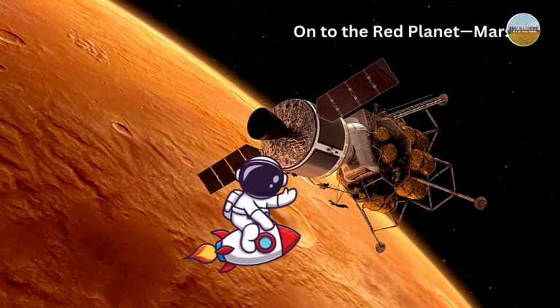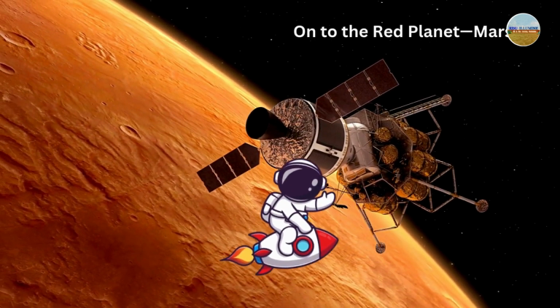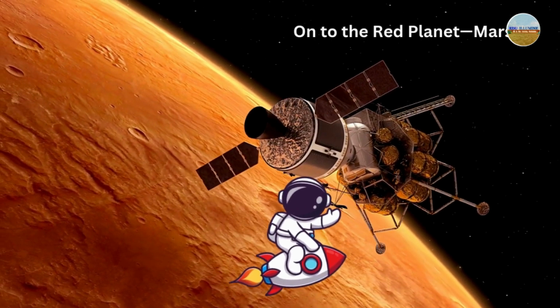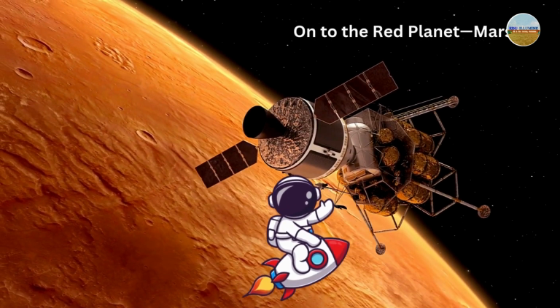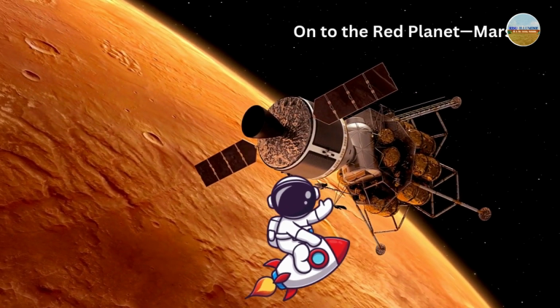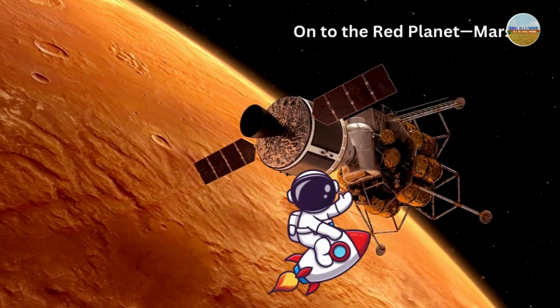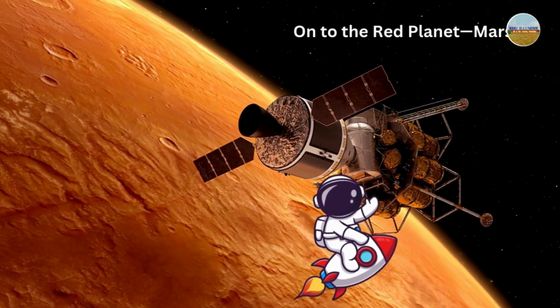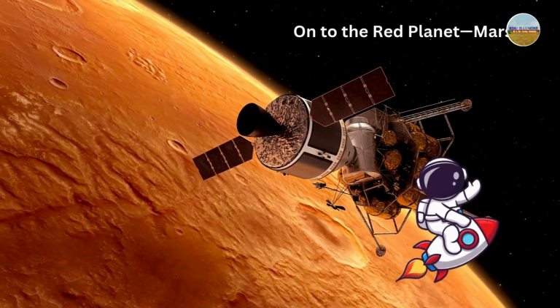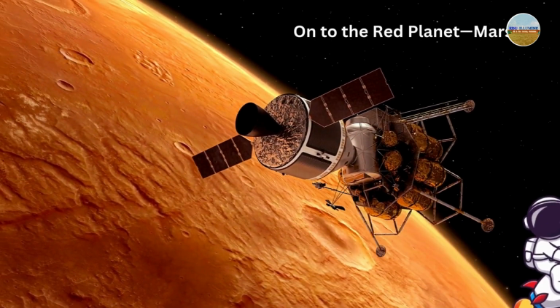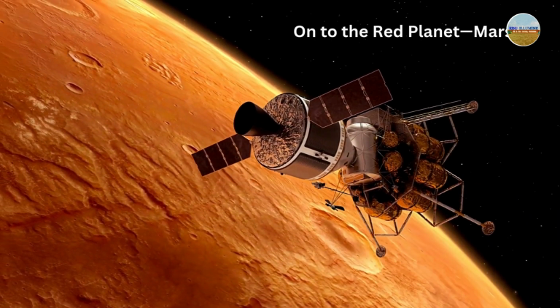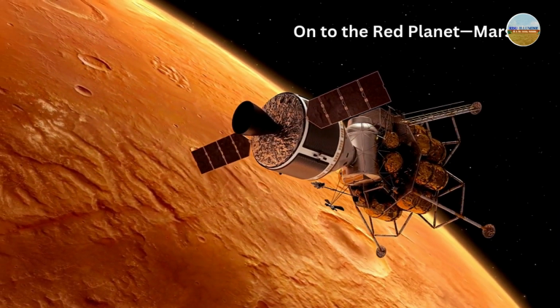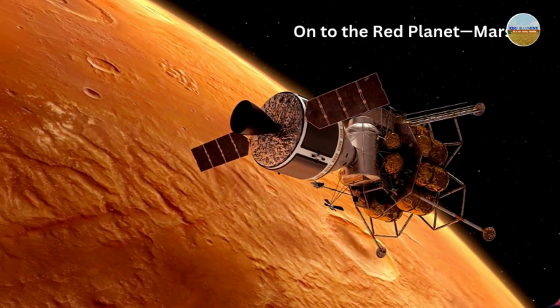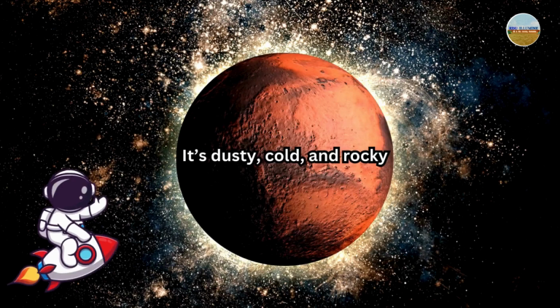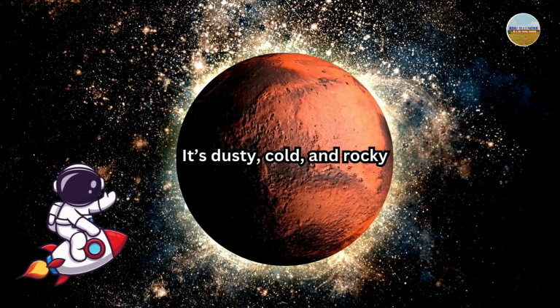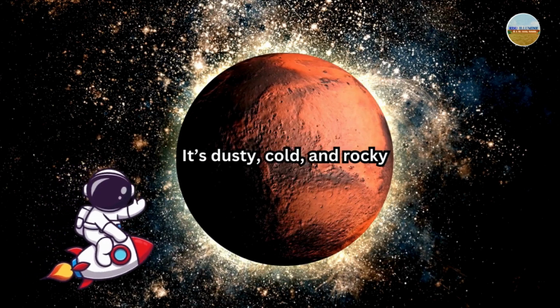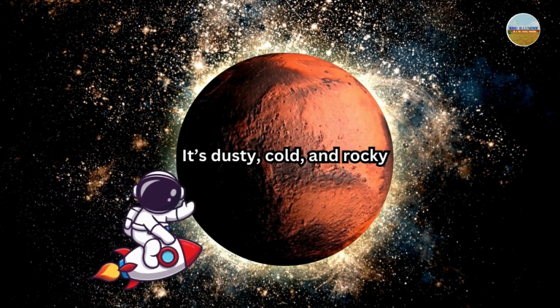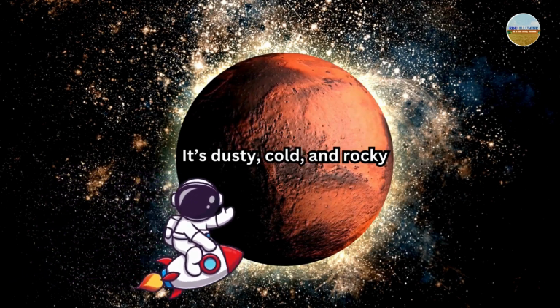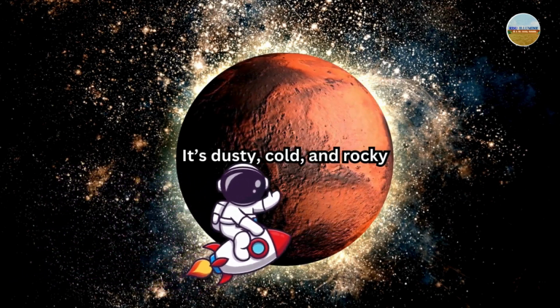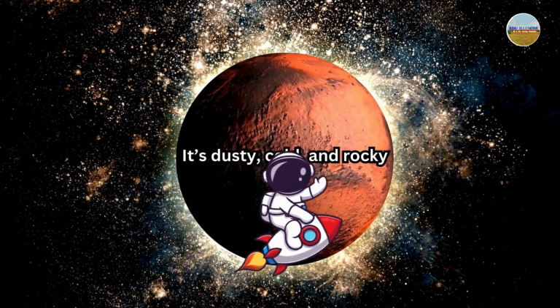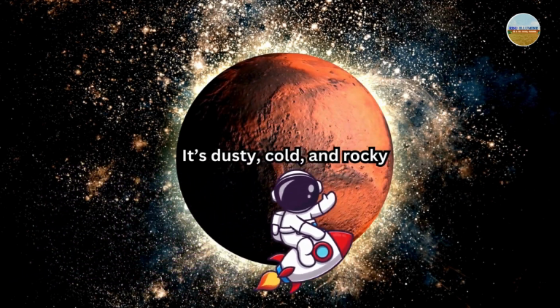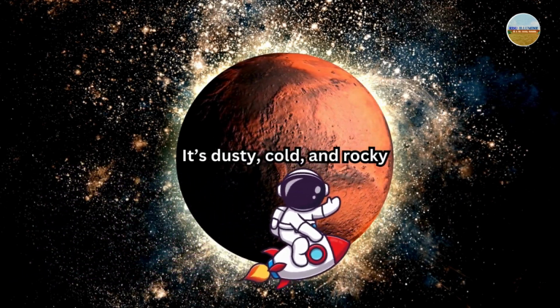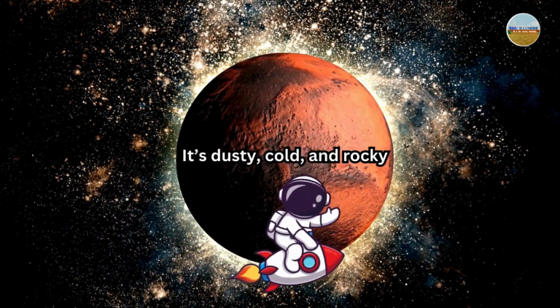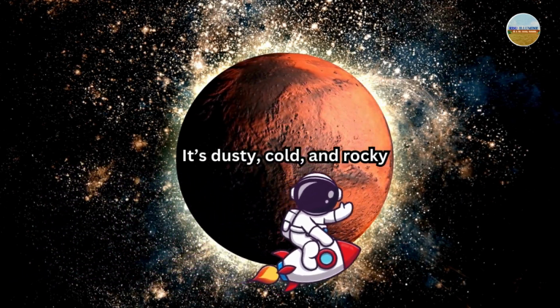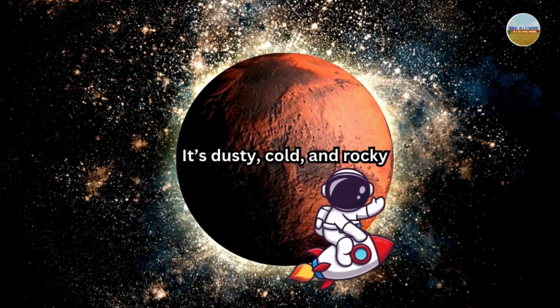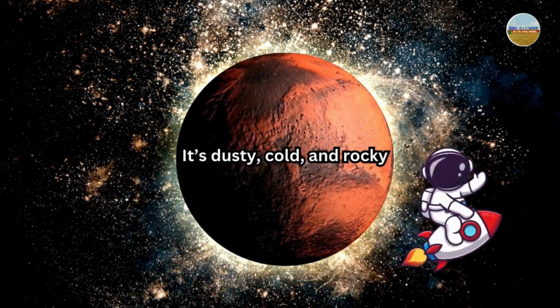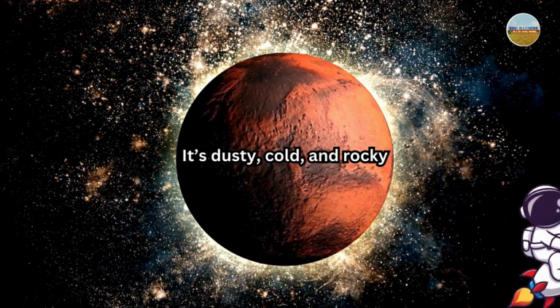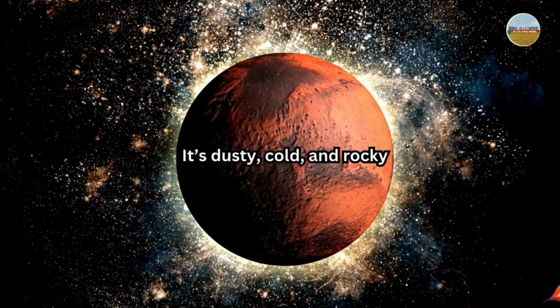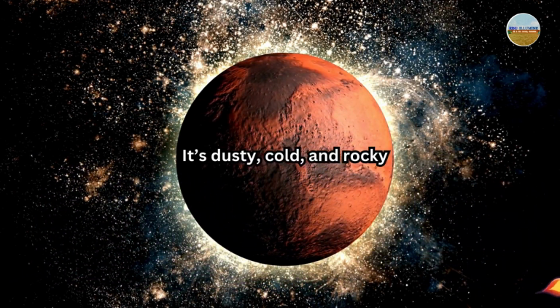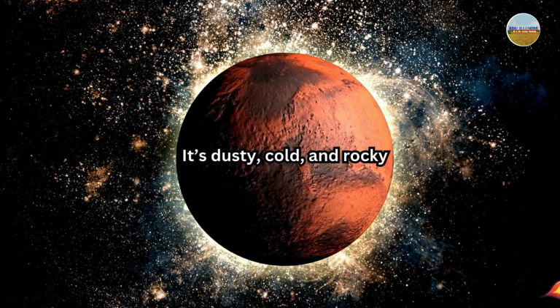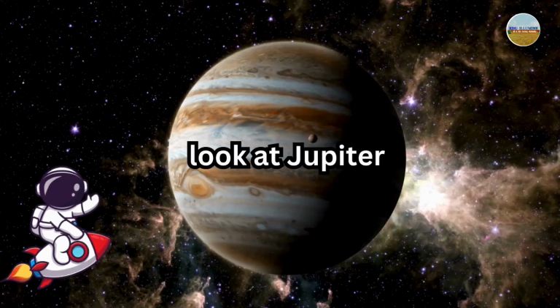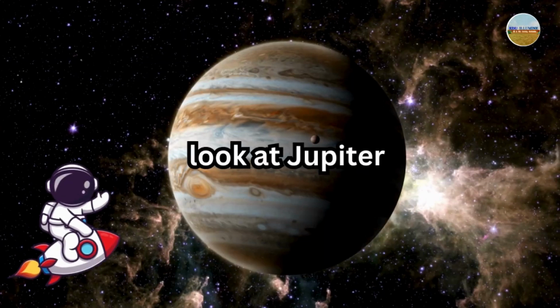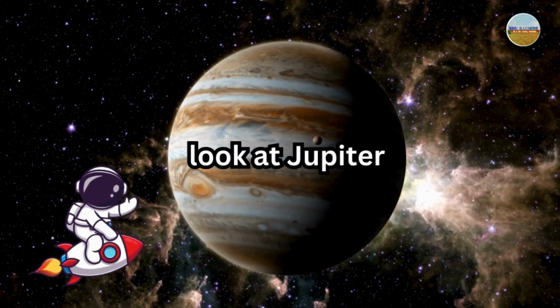On to the red planet, Mars. It's dusty, cold, and rocky.